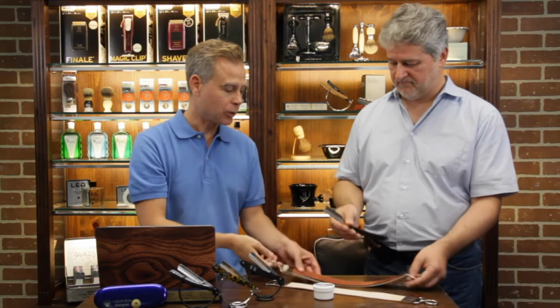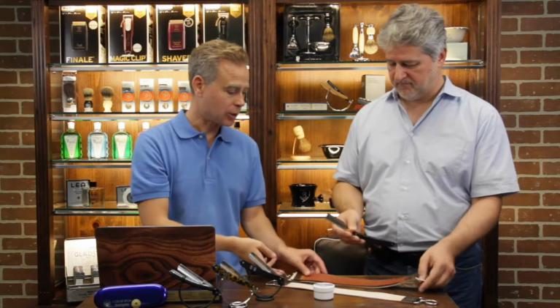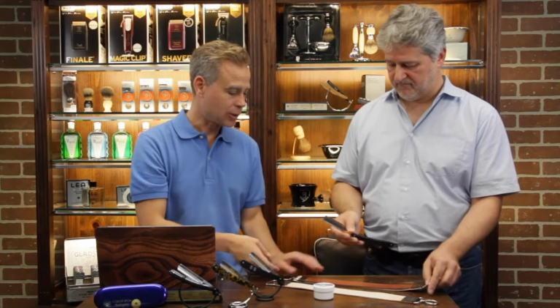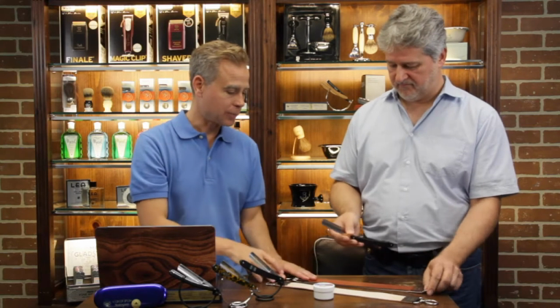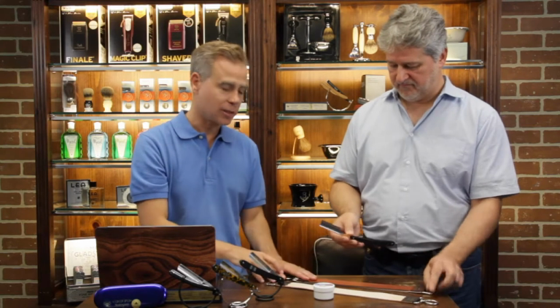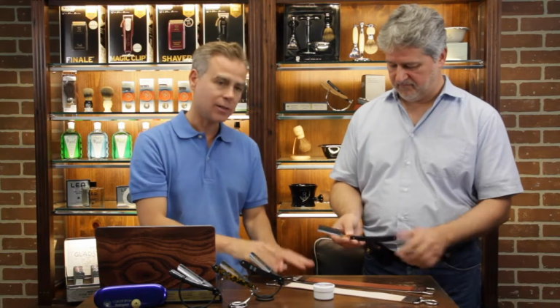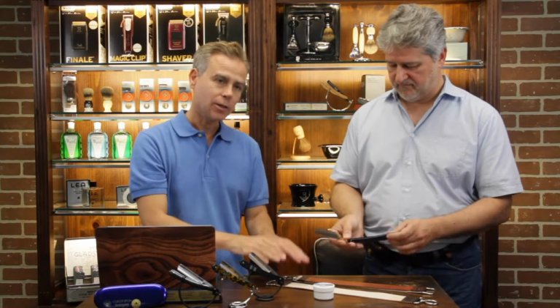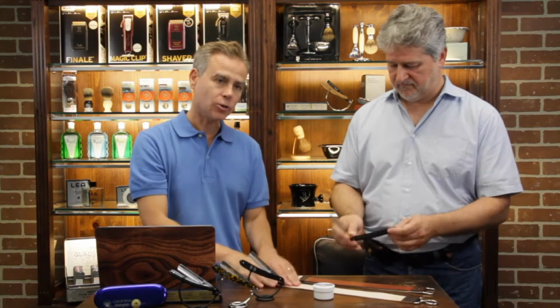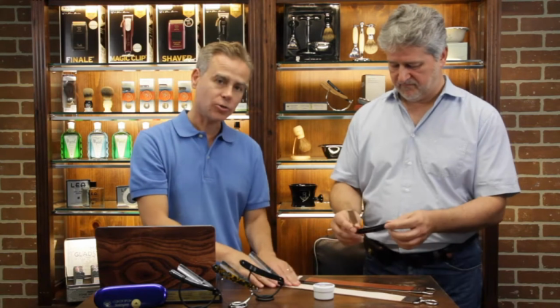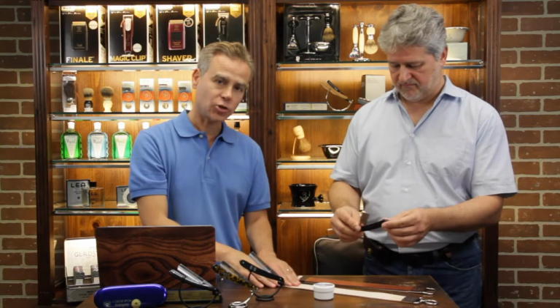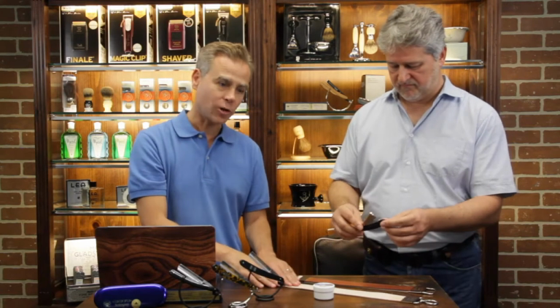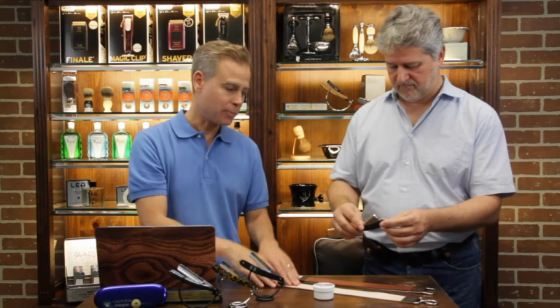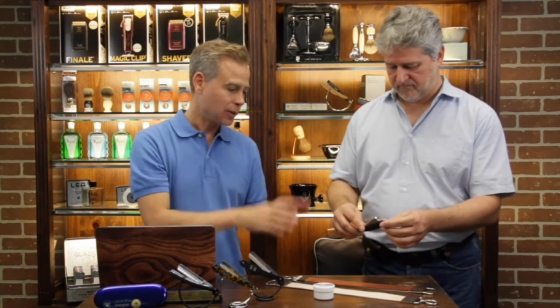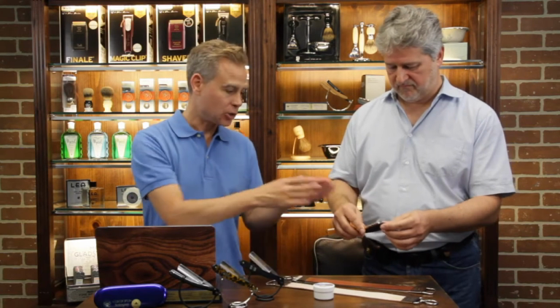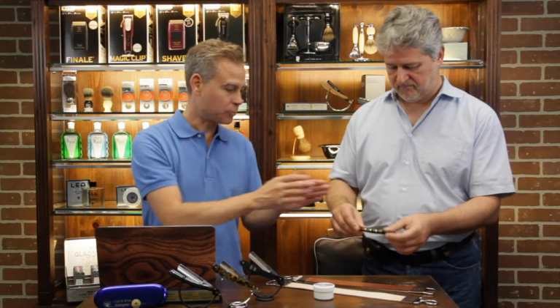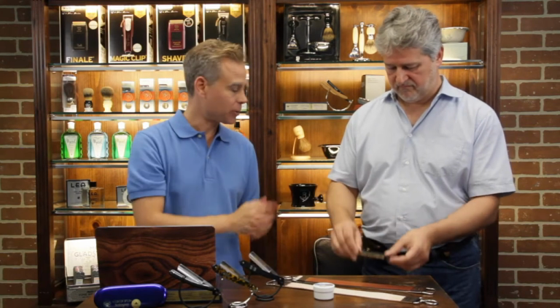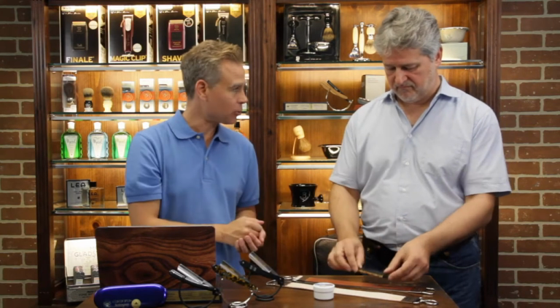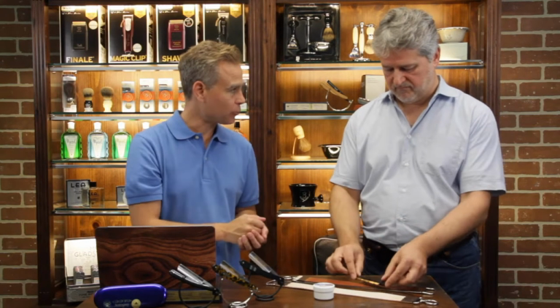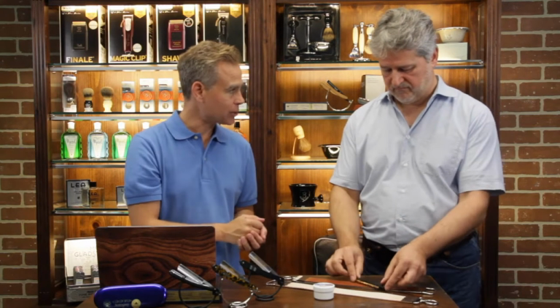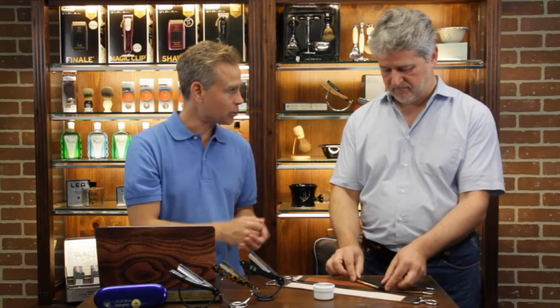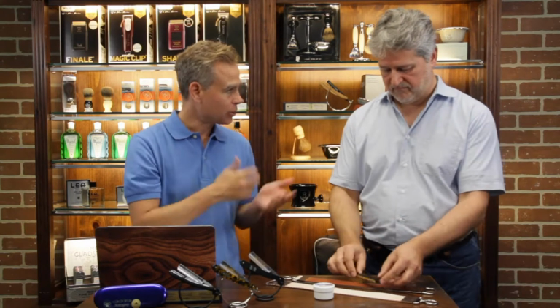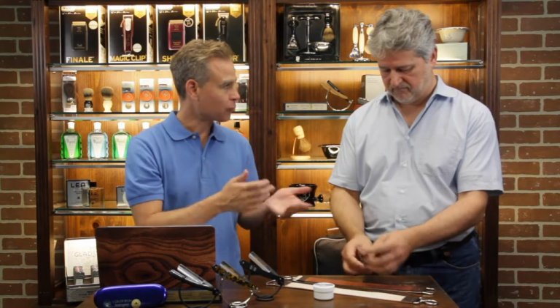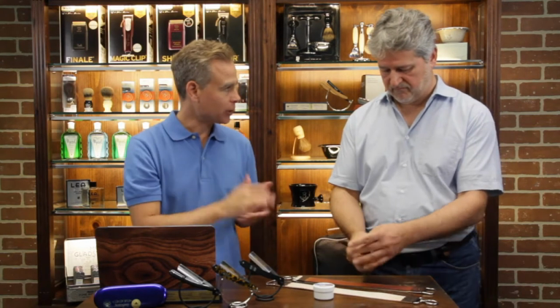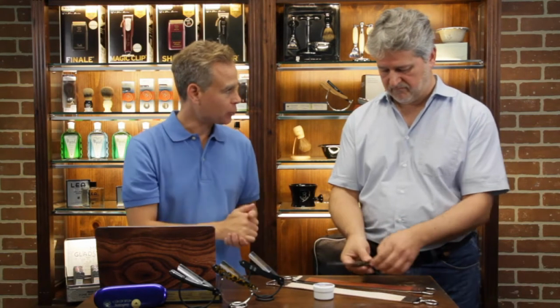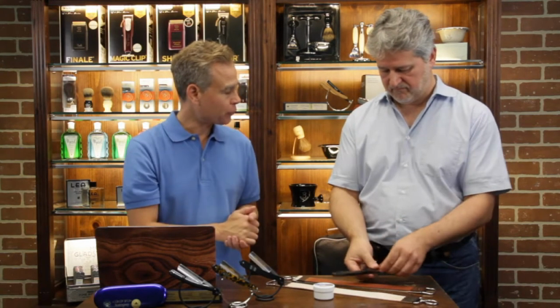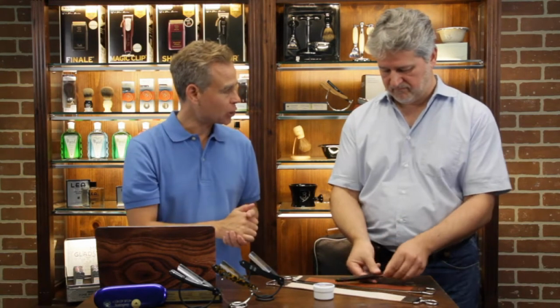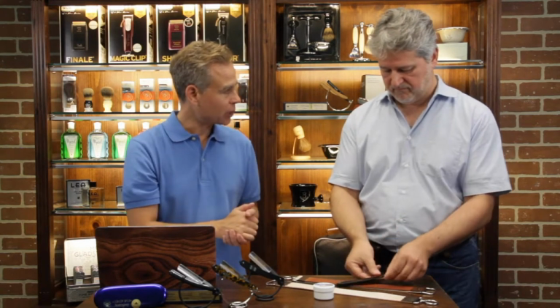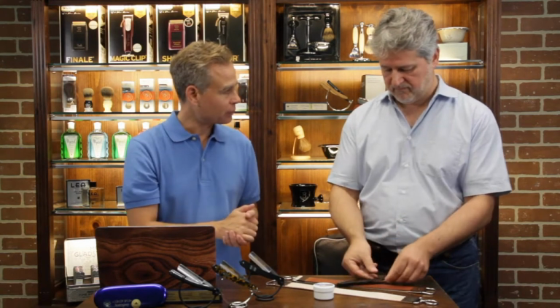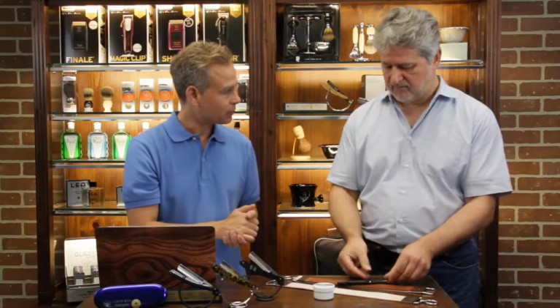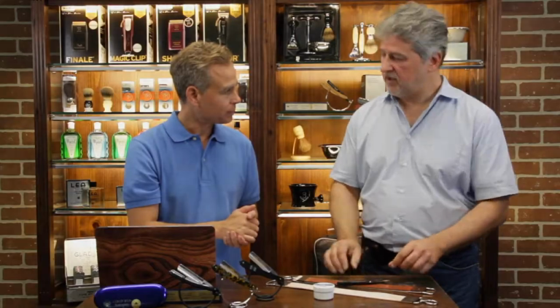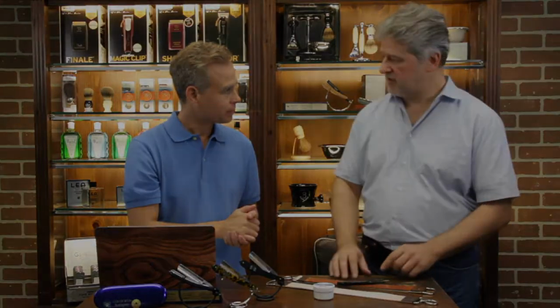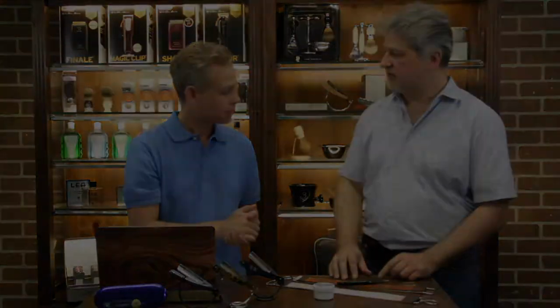The concept is you use the strop to just prepare the razor for another fresh shave.